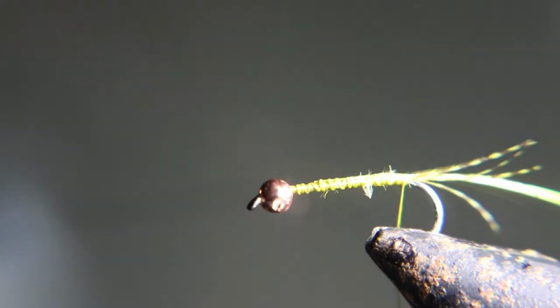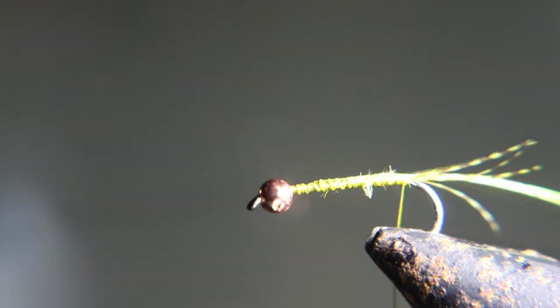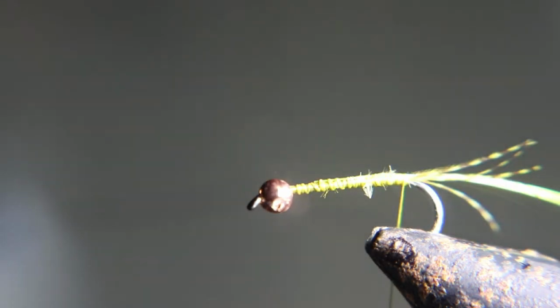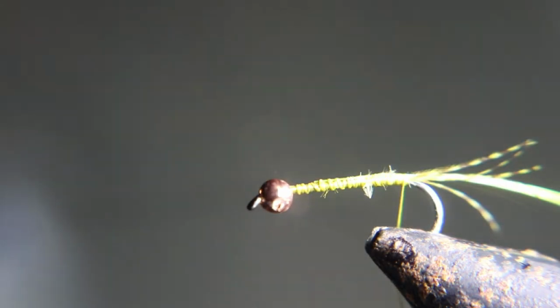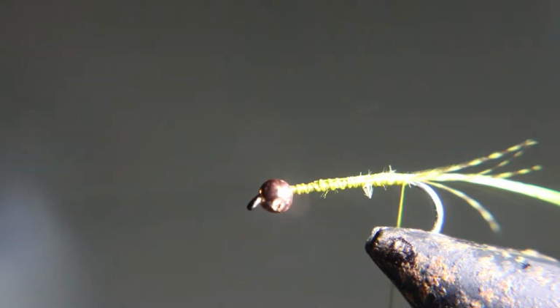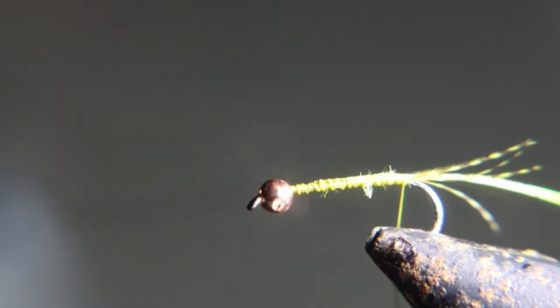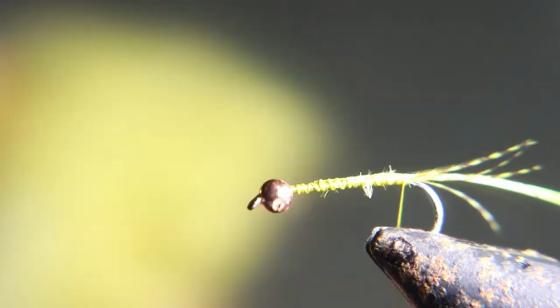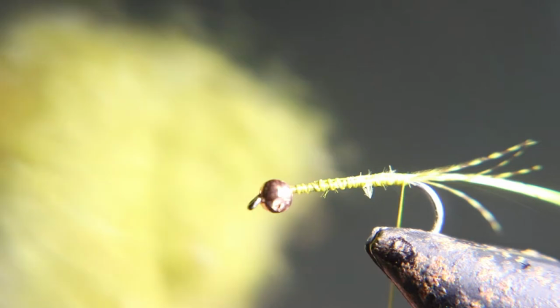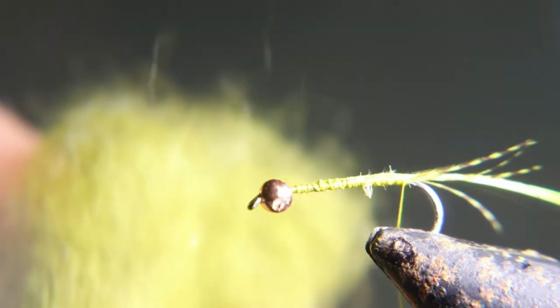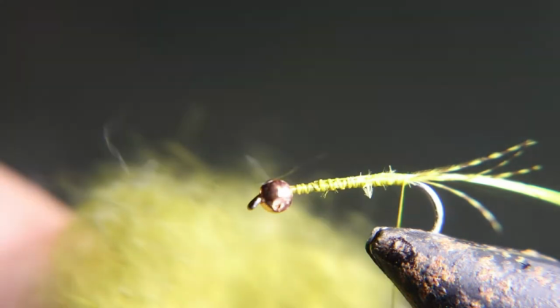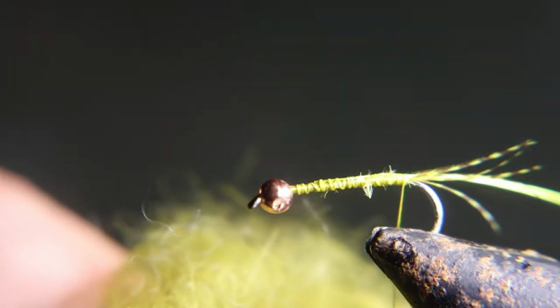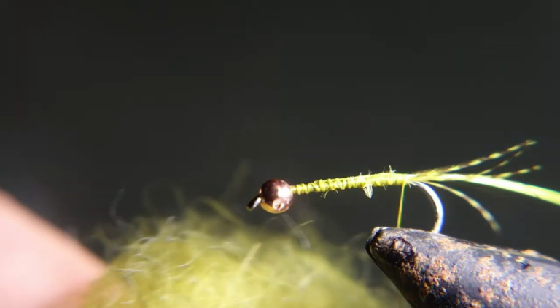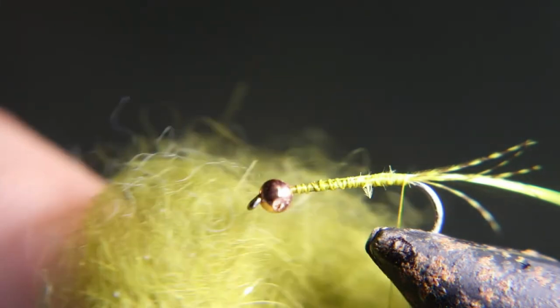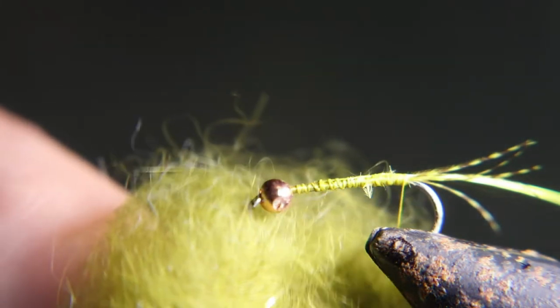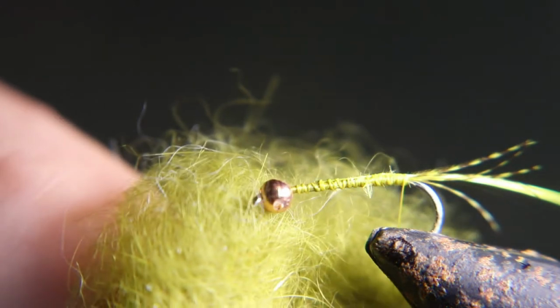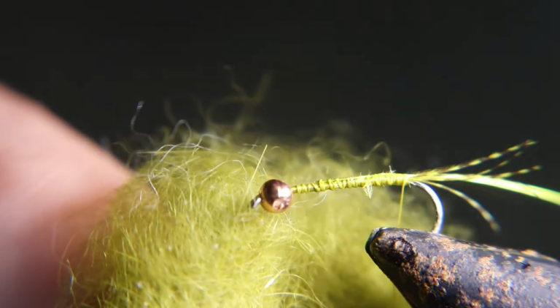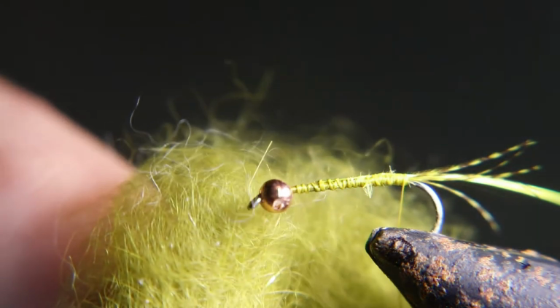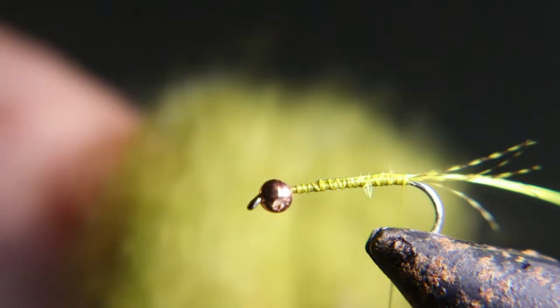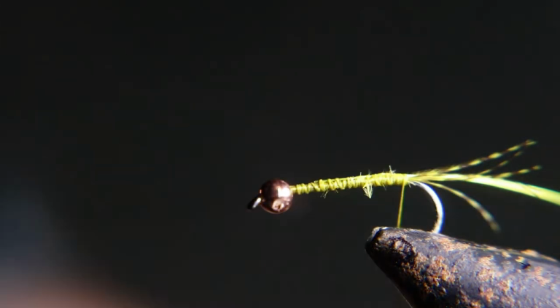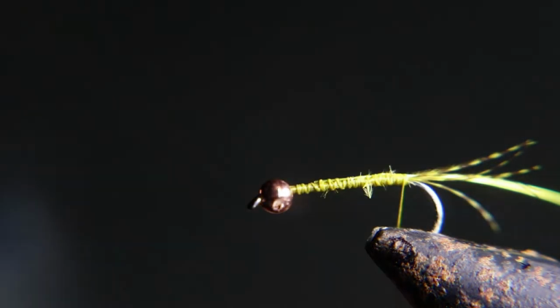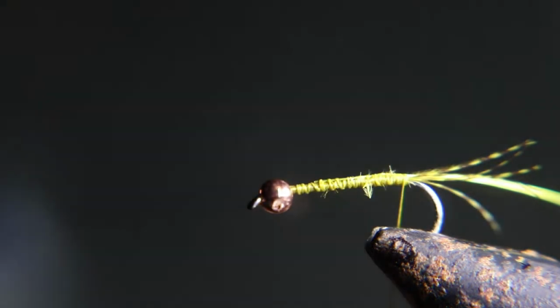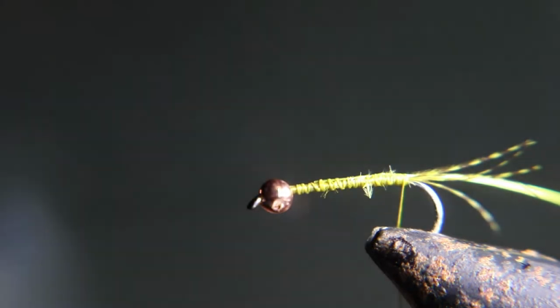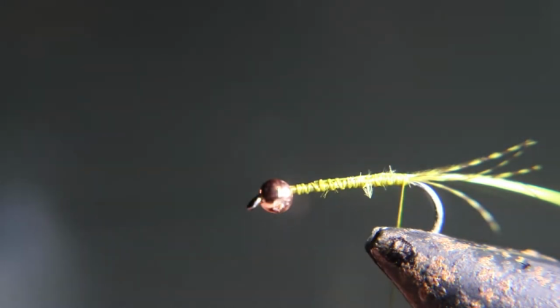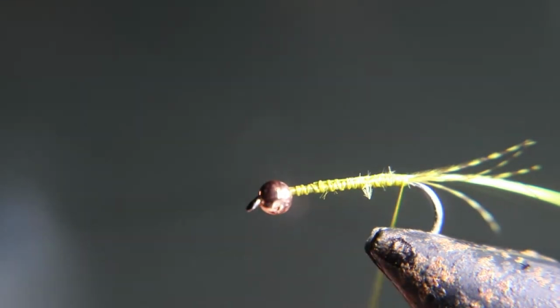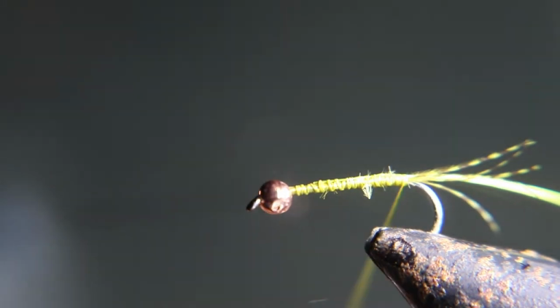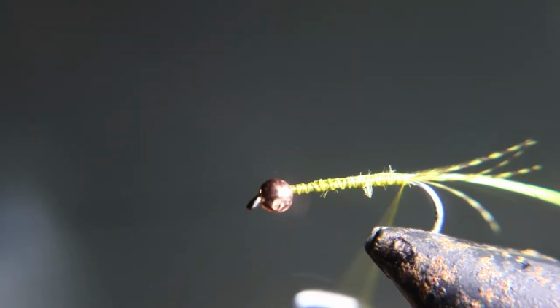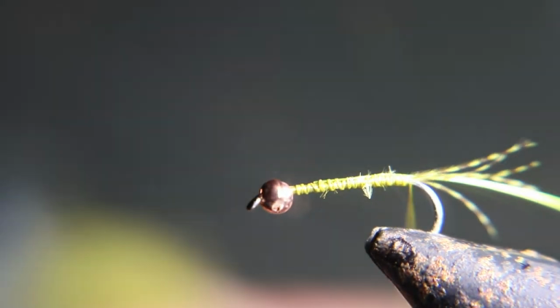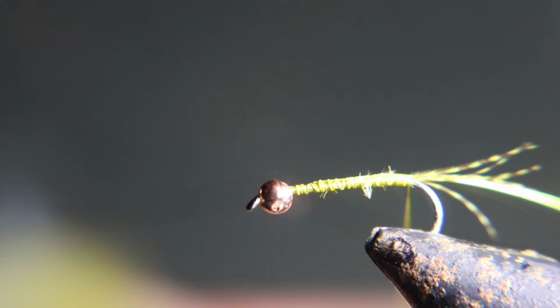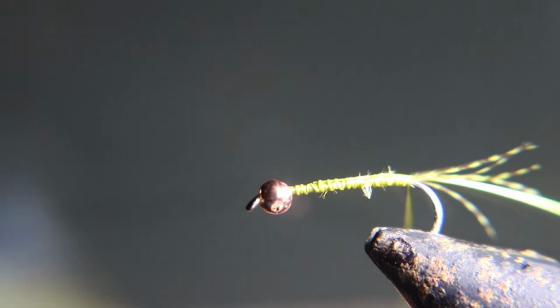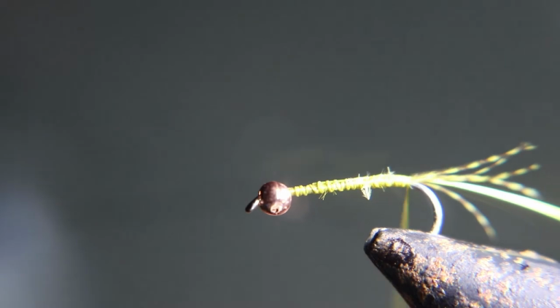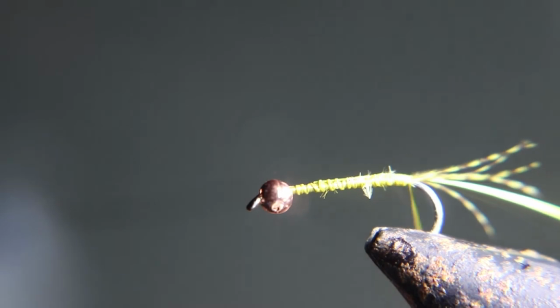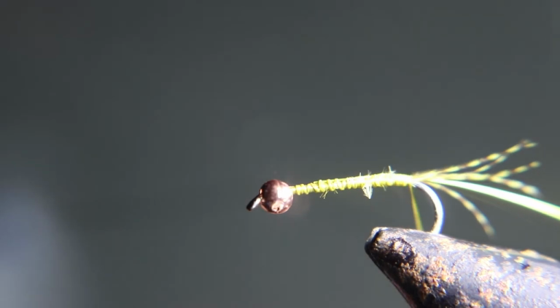We're going to use this olive dubbing — you can see the guard hairs are still there in this rabbit dubbing. It's an olive dyed rabbit.